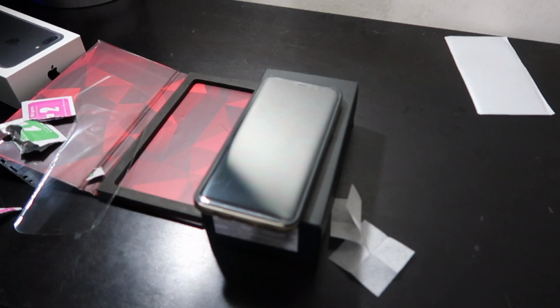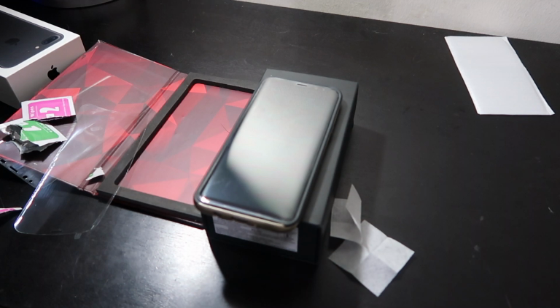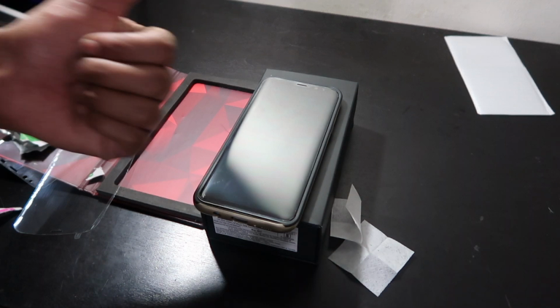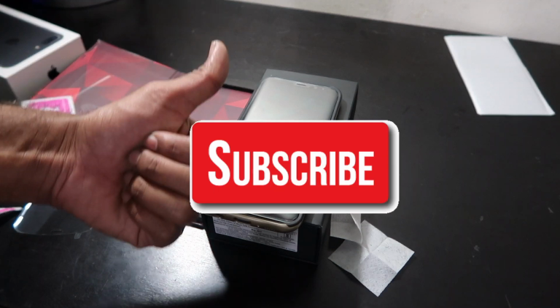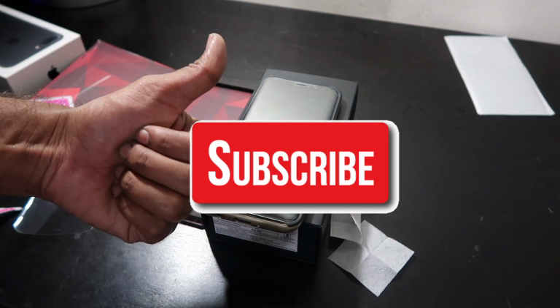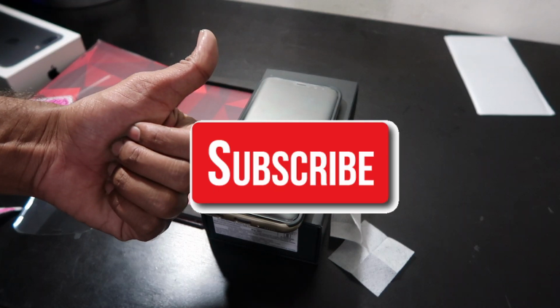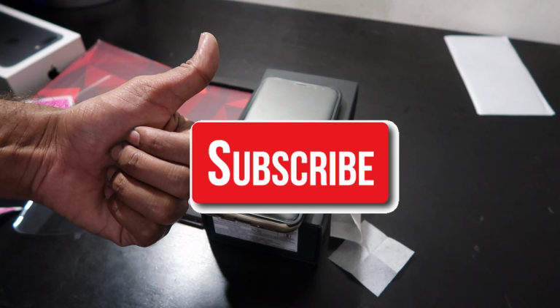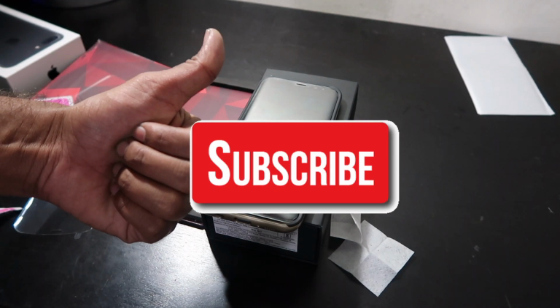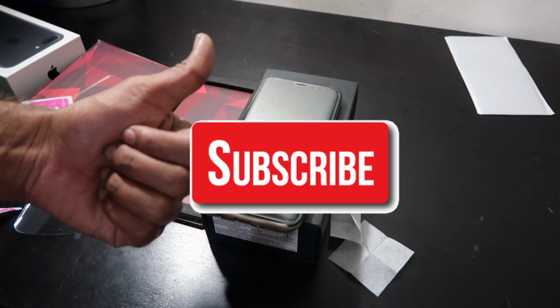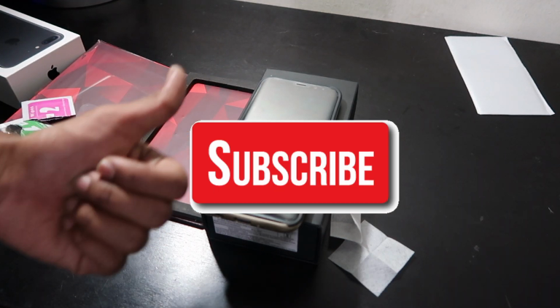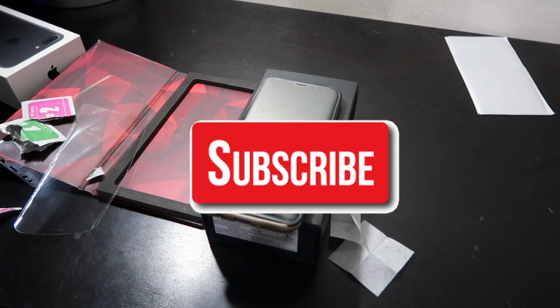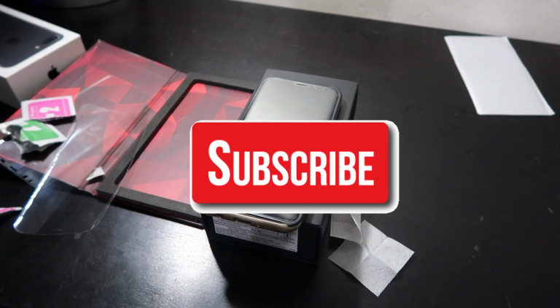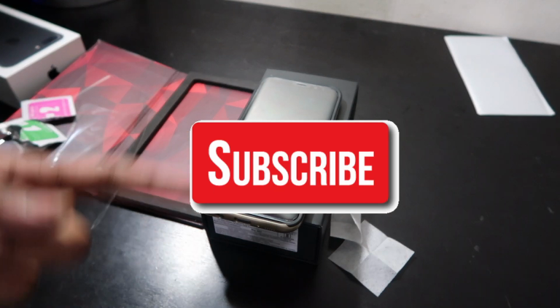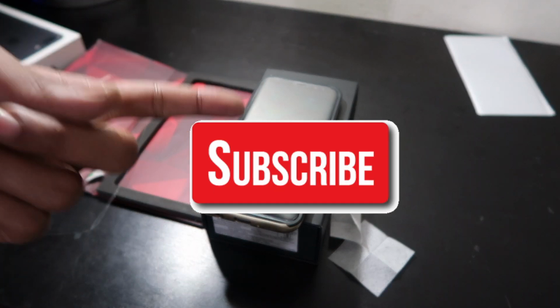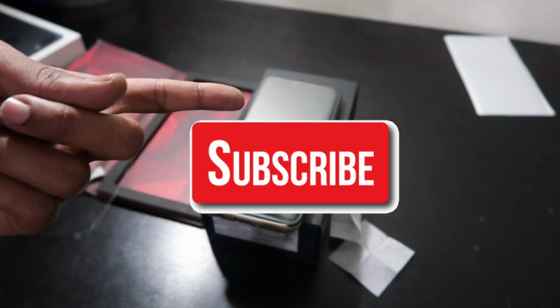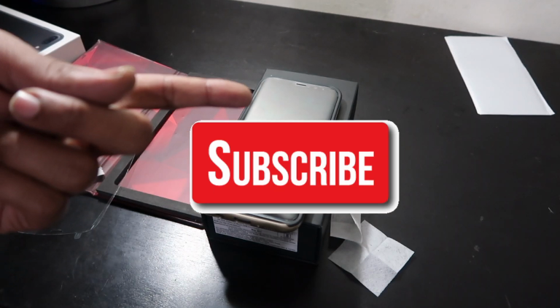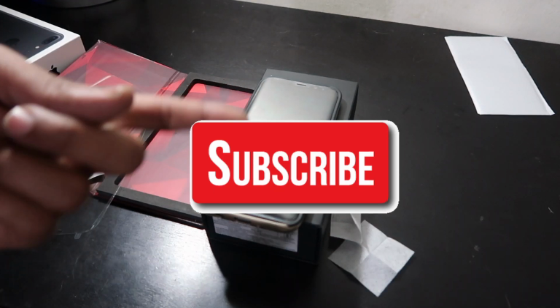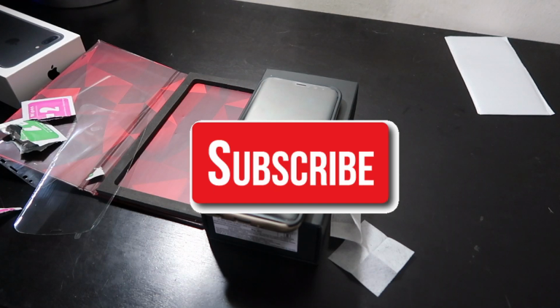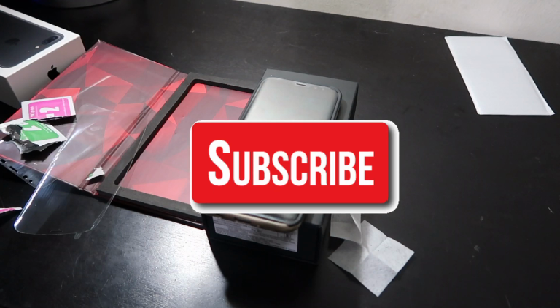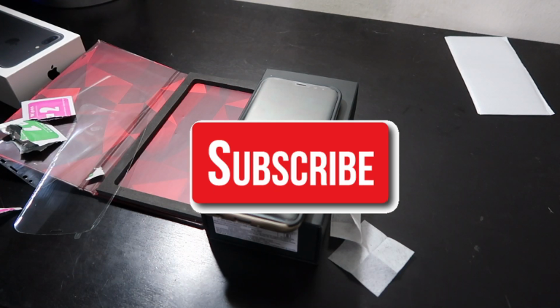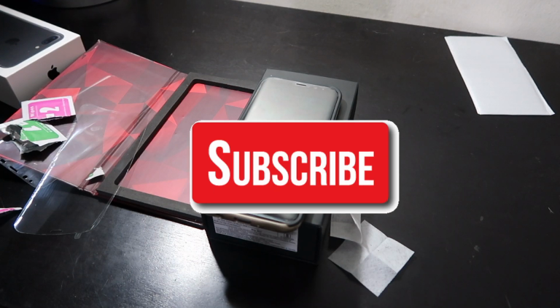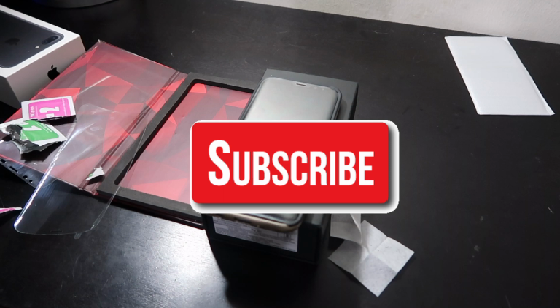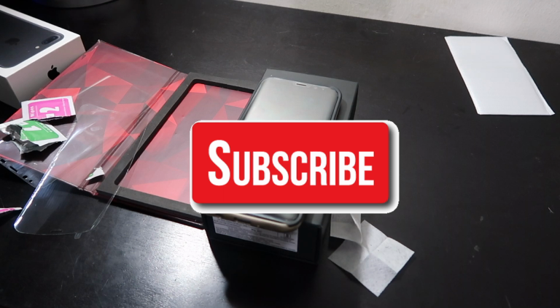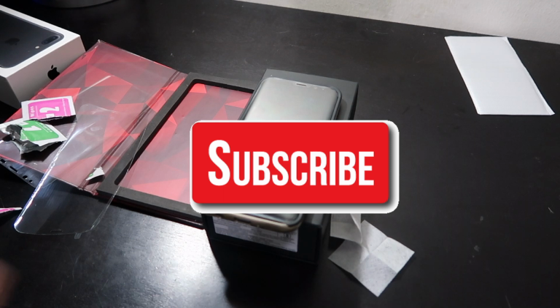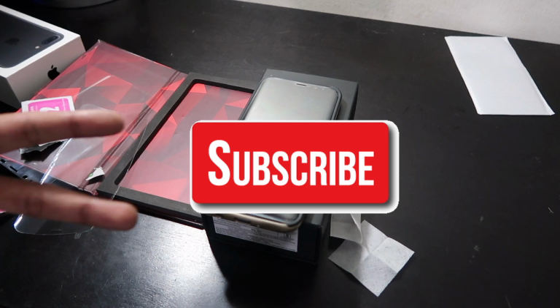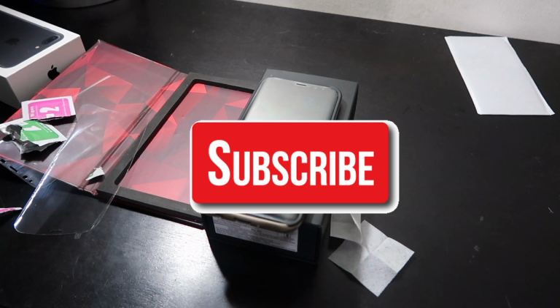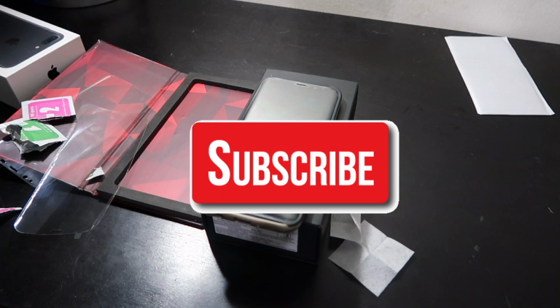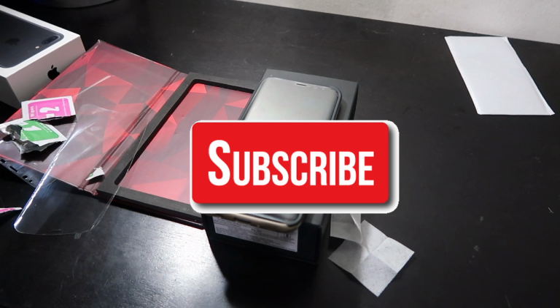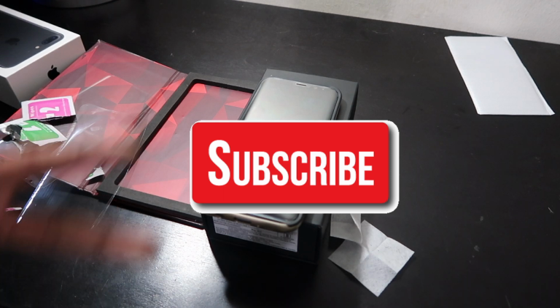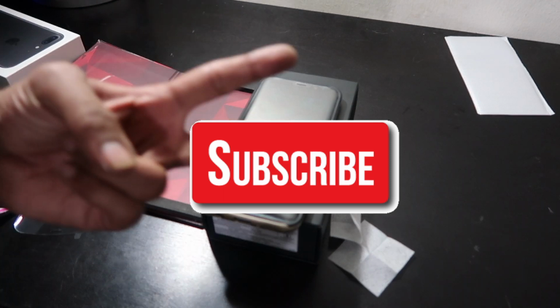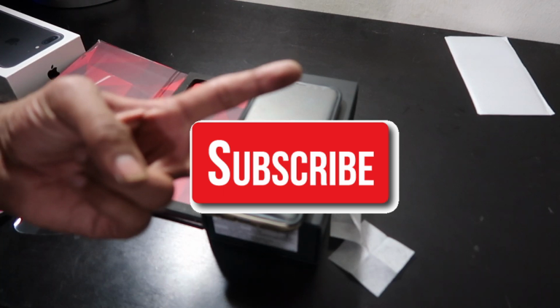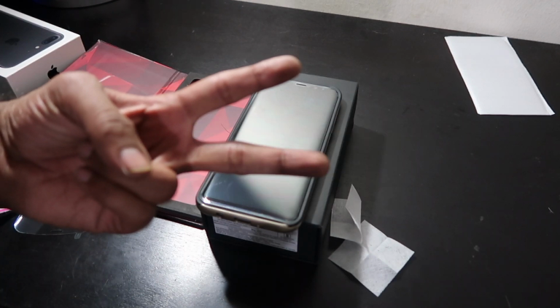Please give a thumbs up if you like this video and please do subscribe to my channel for more videos like this. Thank you for watching, peace out.